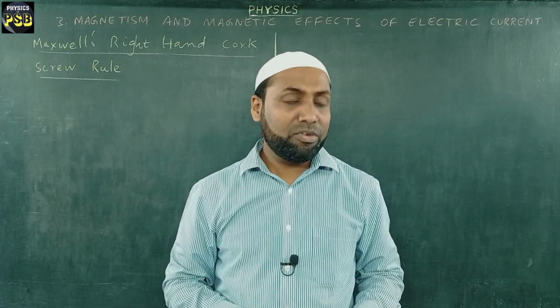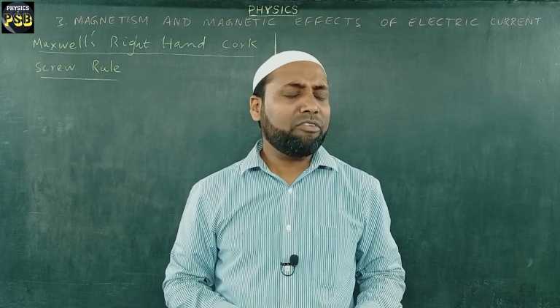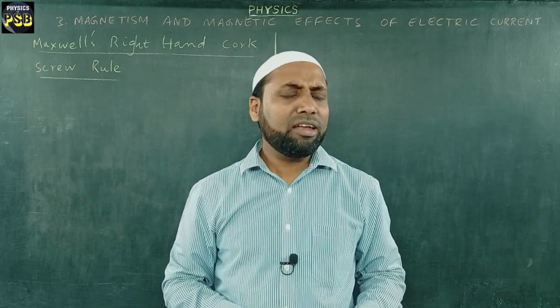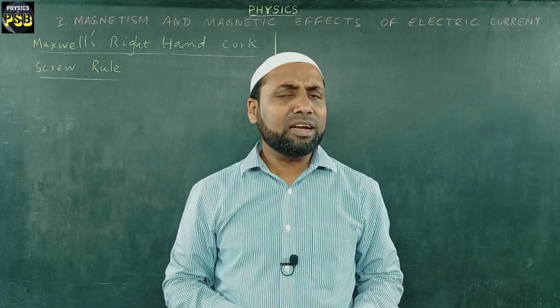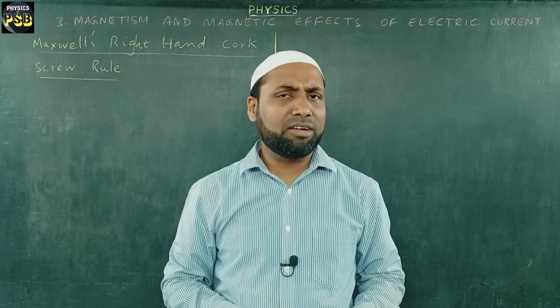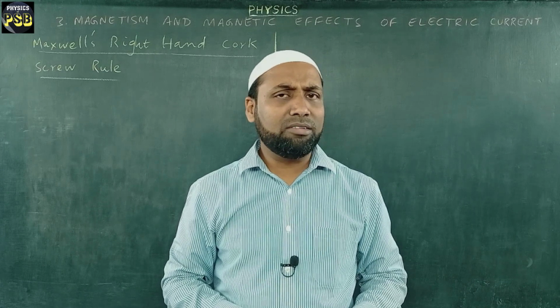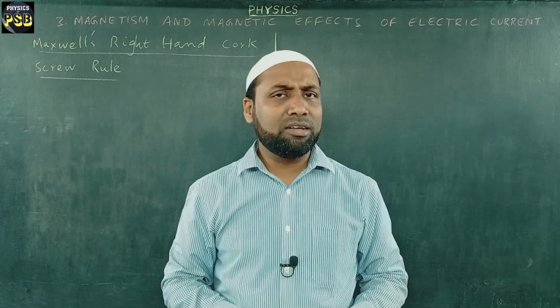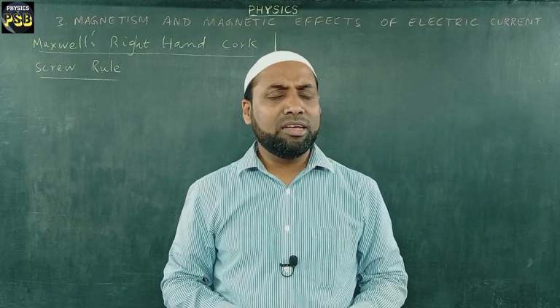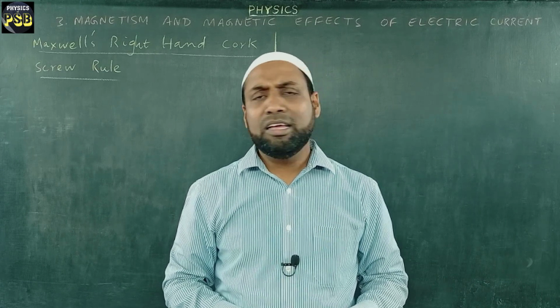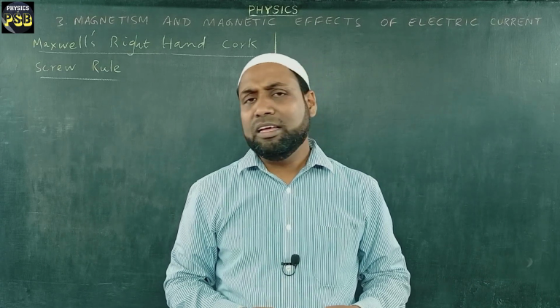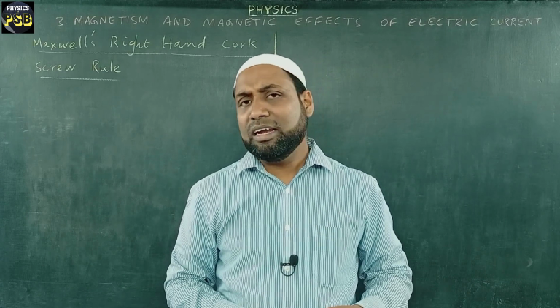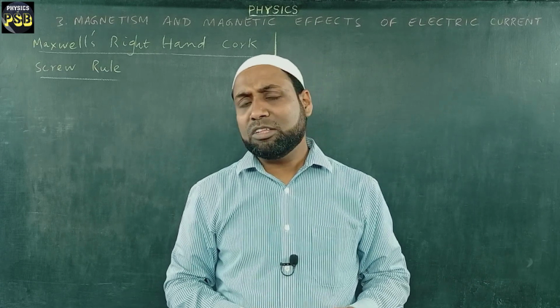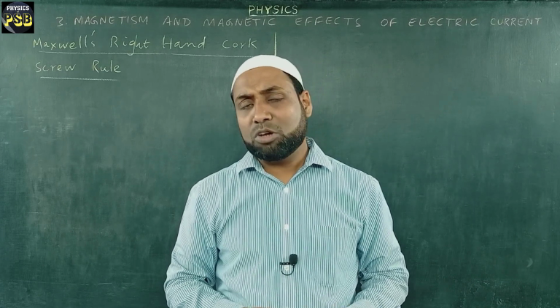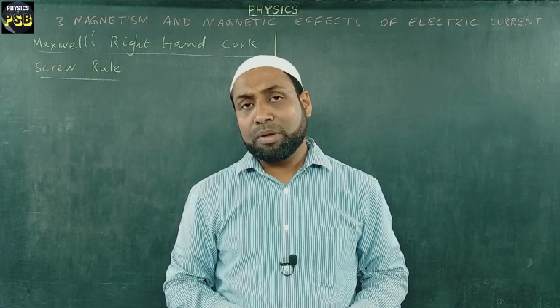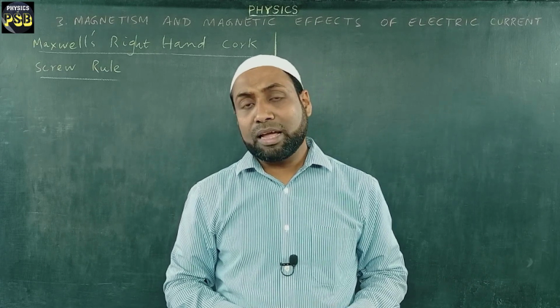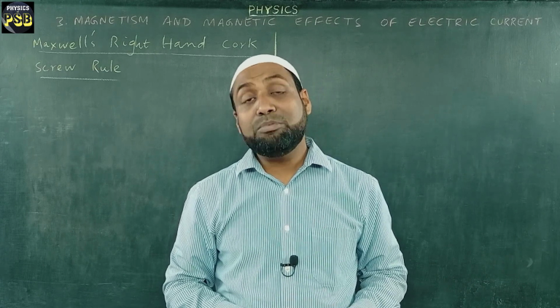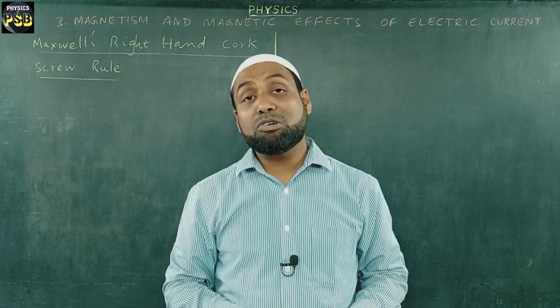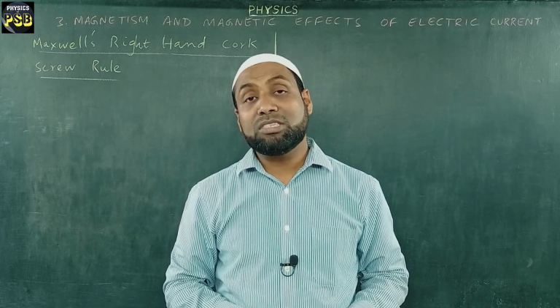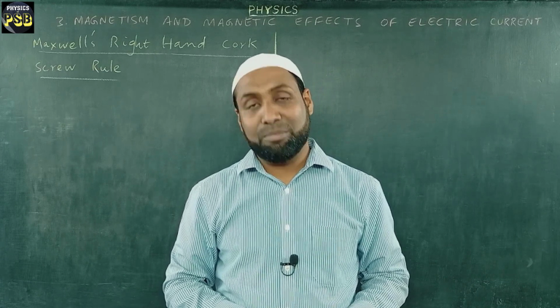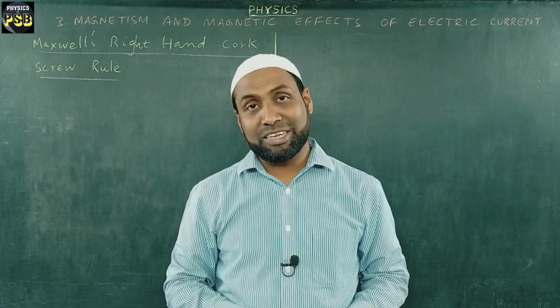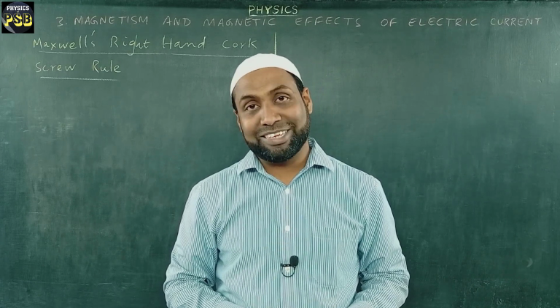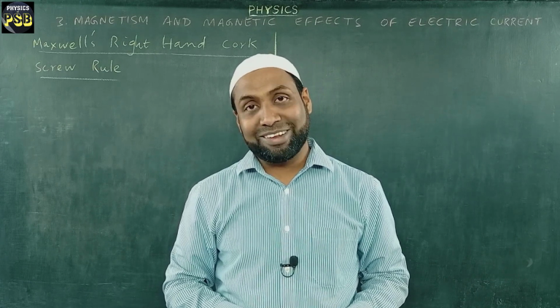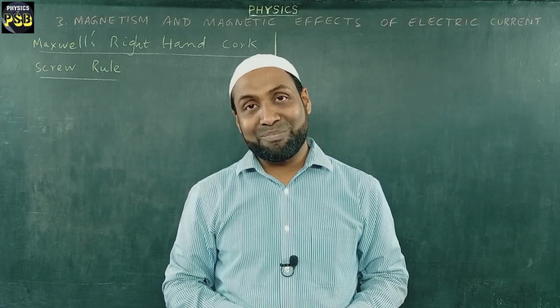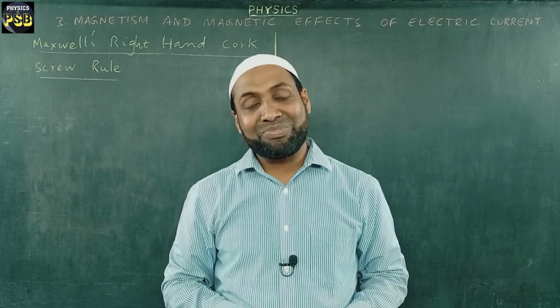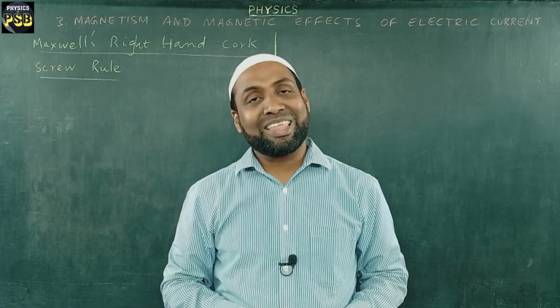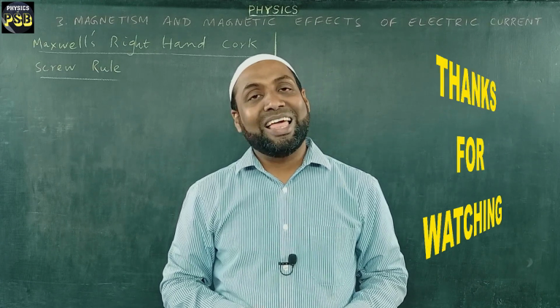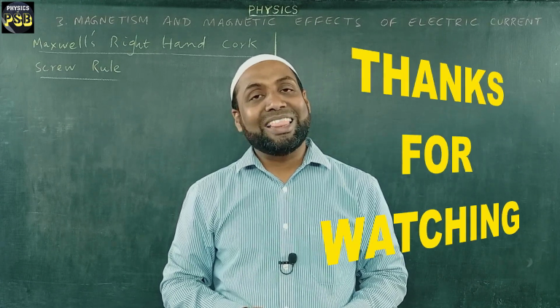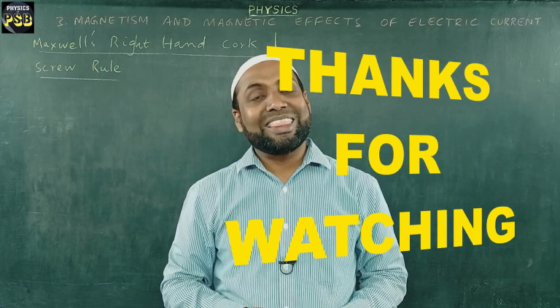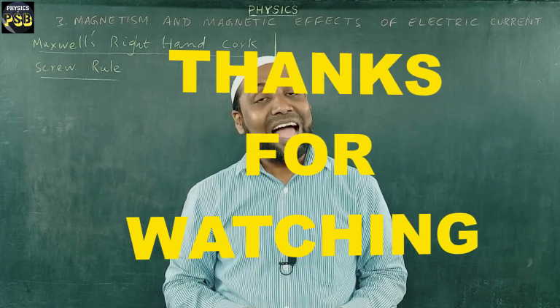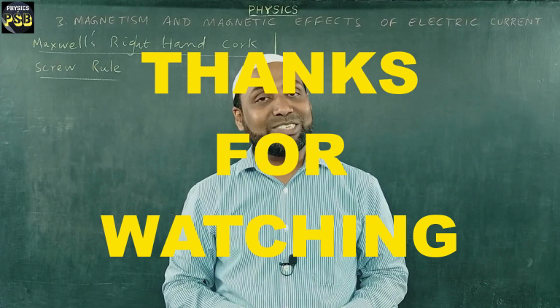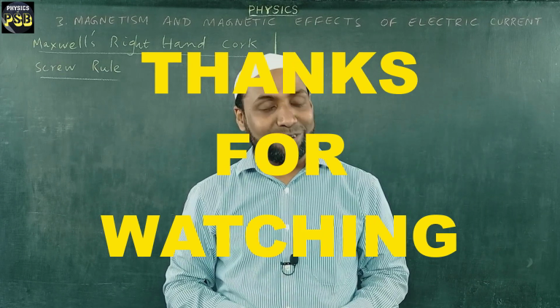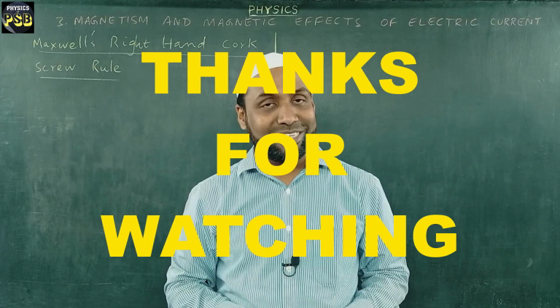If you have any kind of doubt related to the topic, kindly put a question in the comment section. Thanks for watching. Thank you.